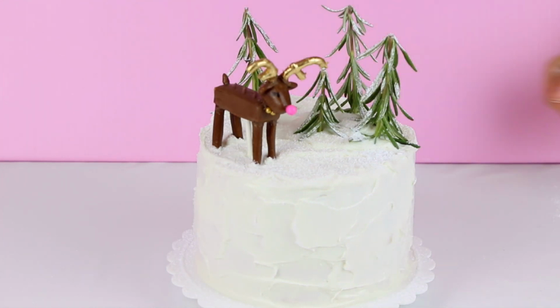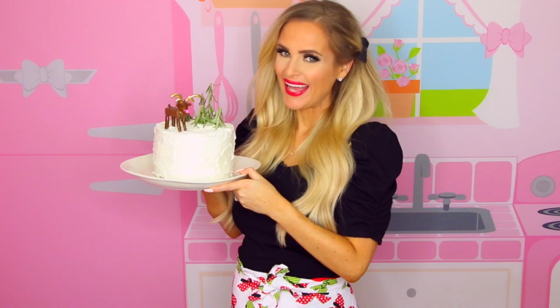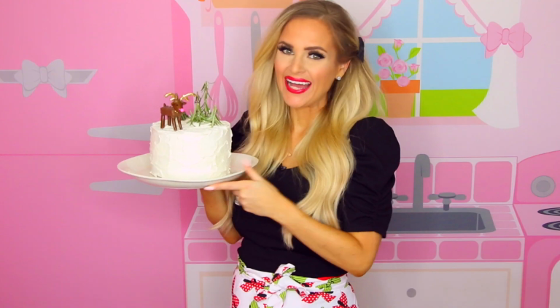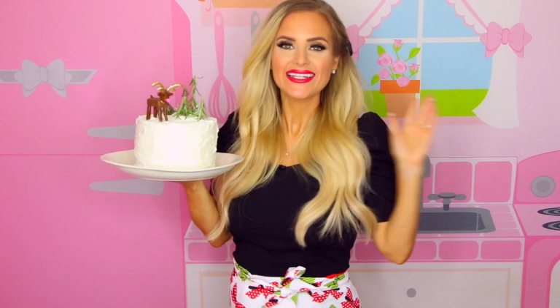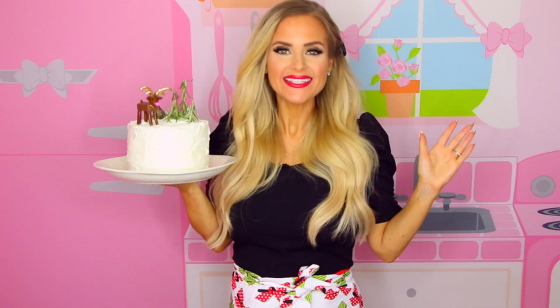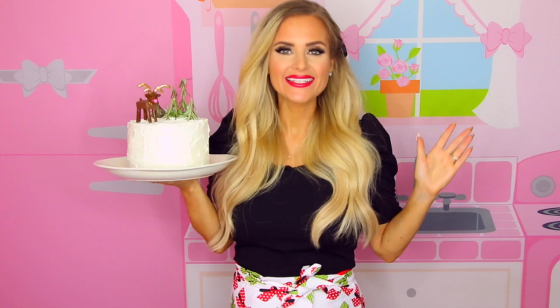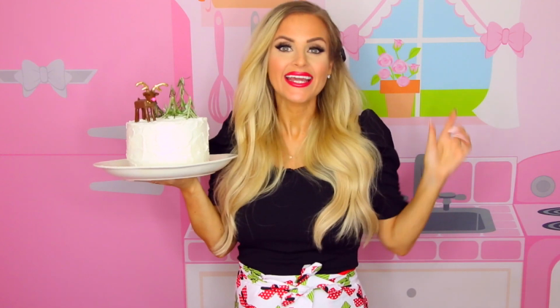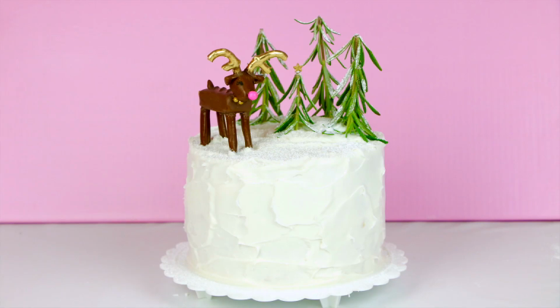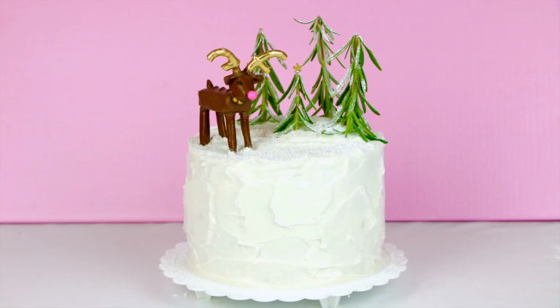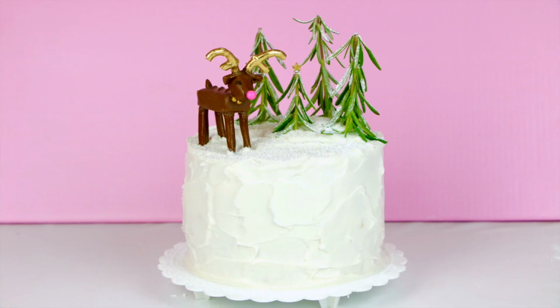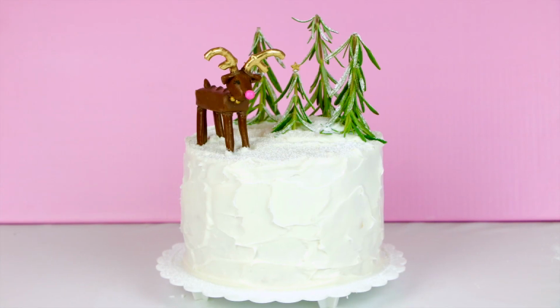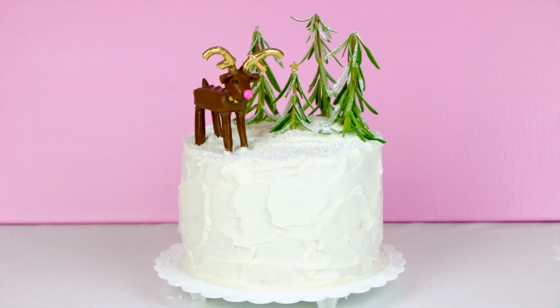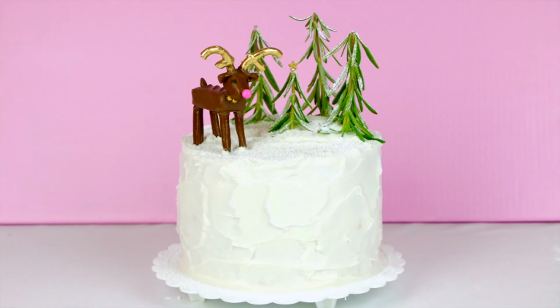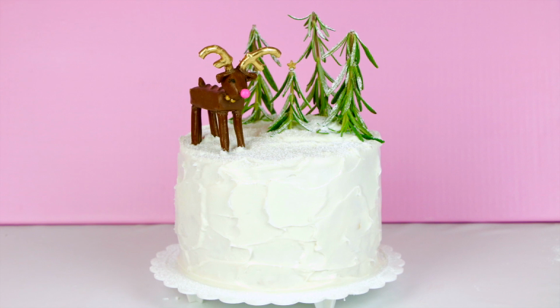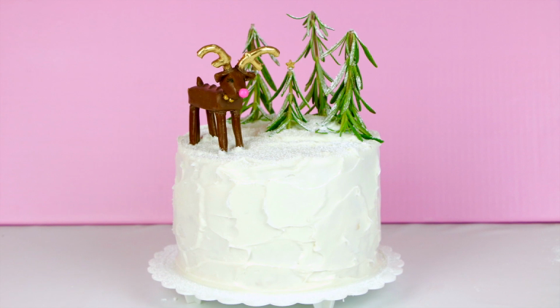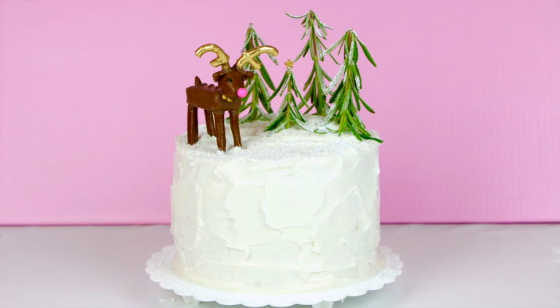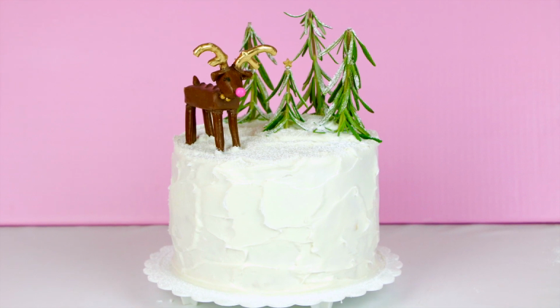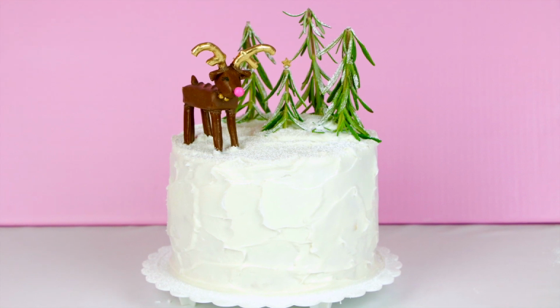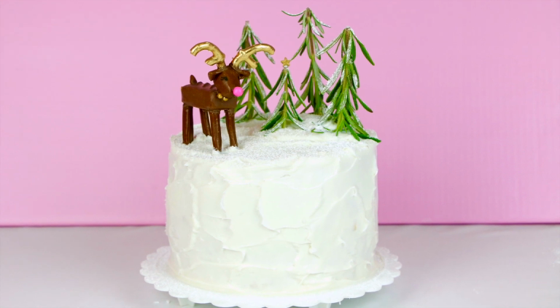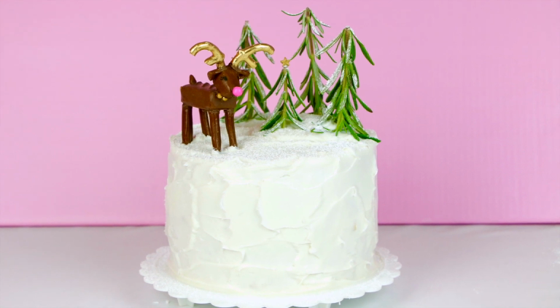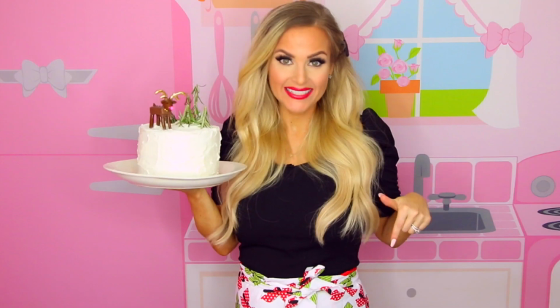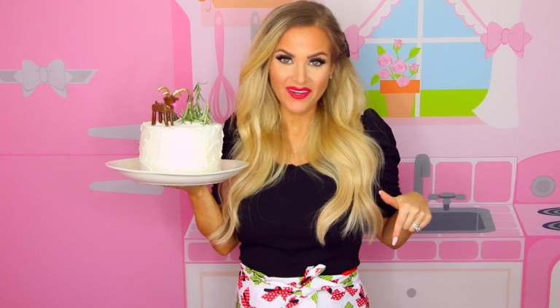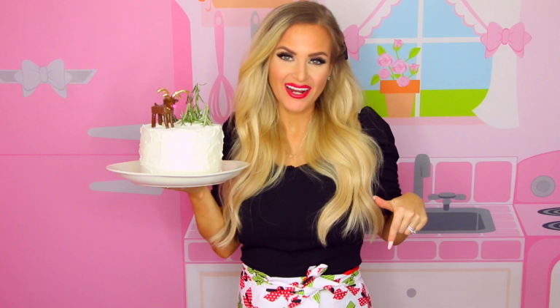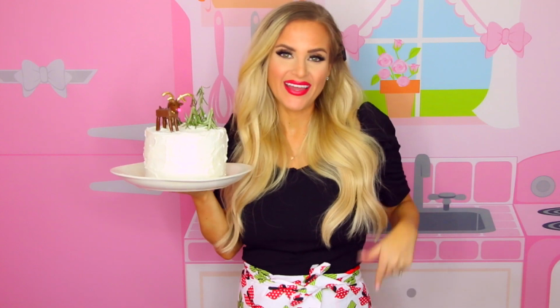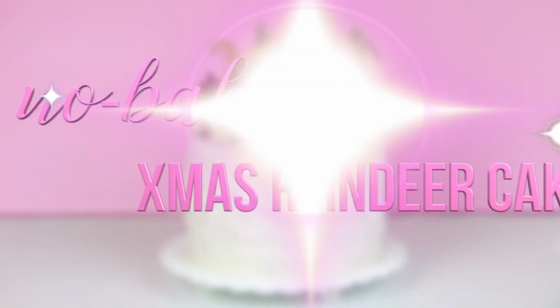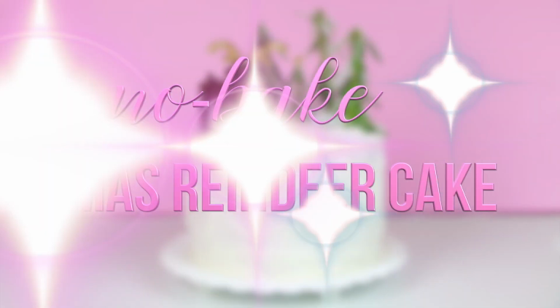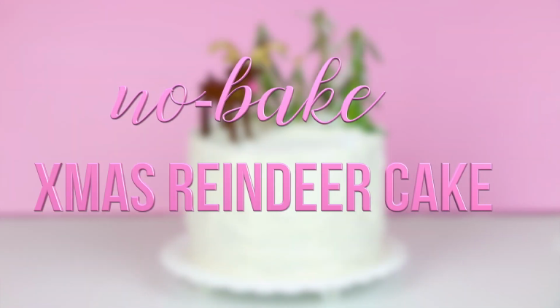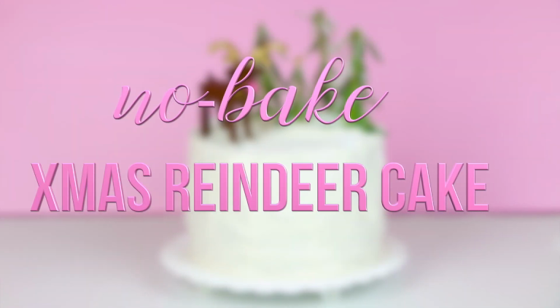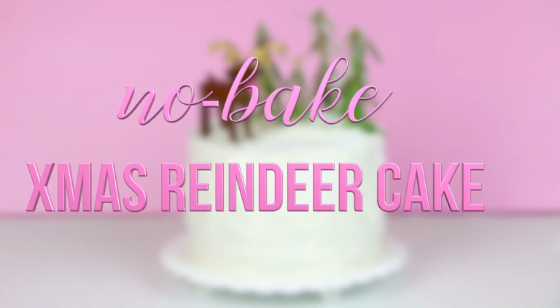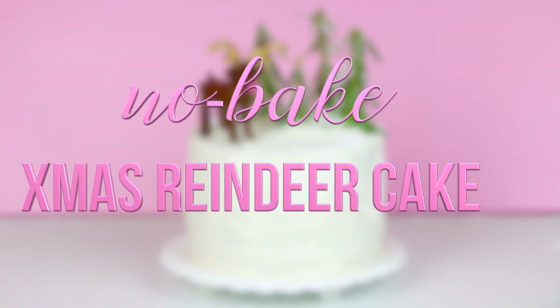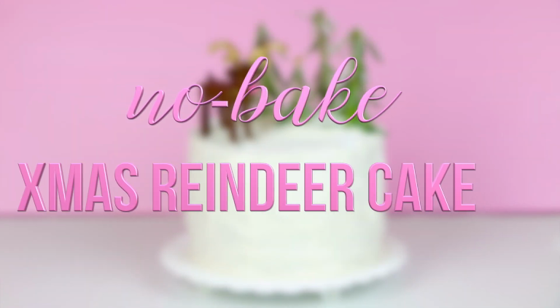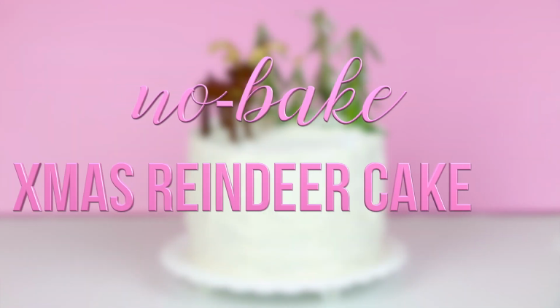Hi guys, it's Lindsay. Welcome back to my channel. I am so happy you're here. Today we are making my Christmas reindeer cake.